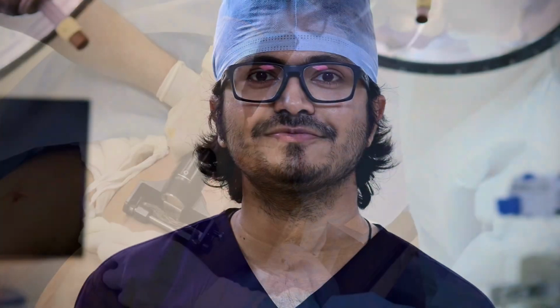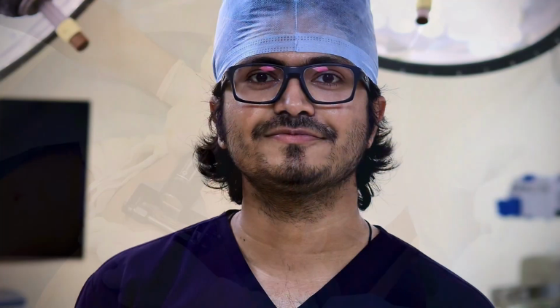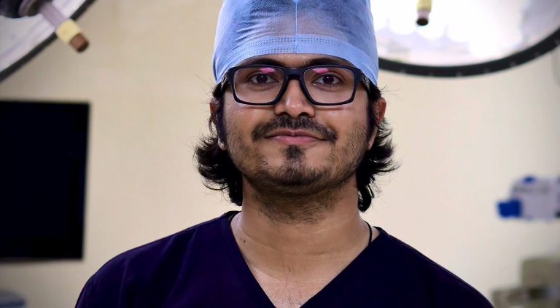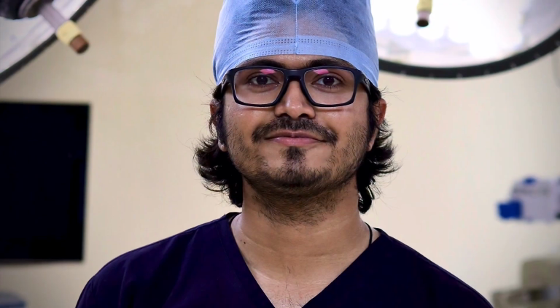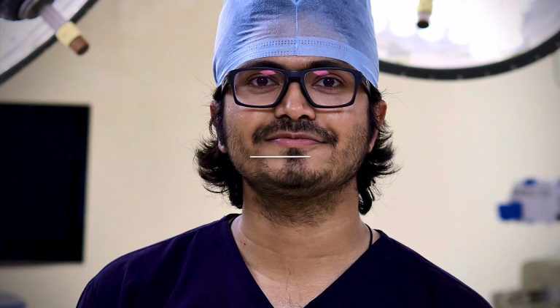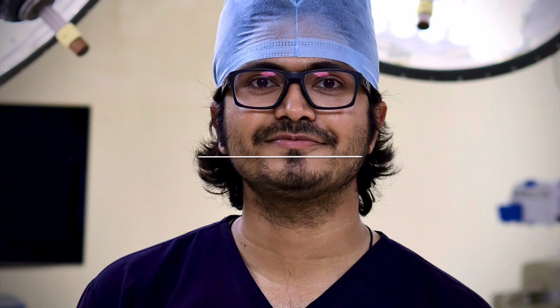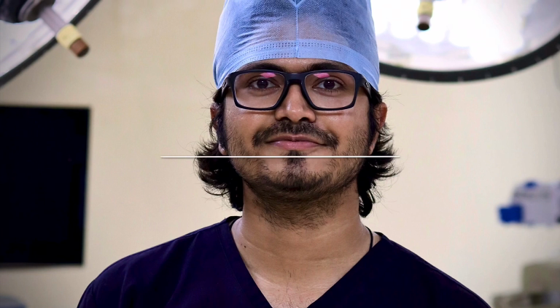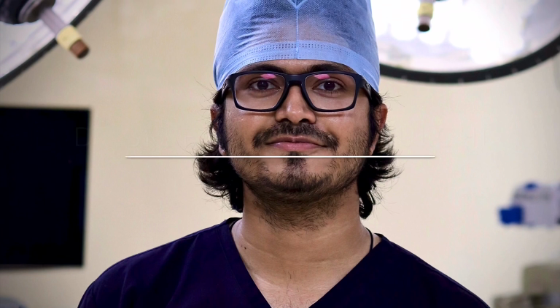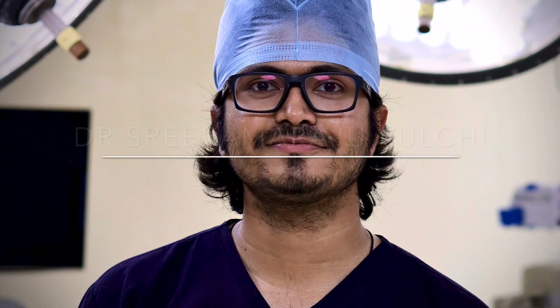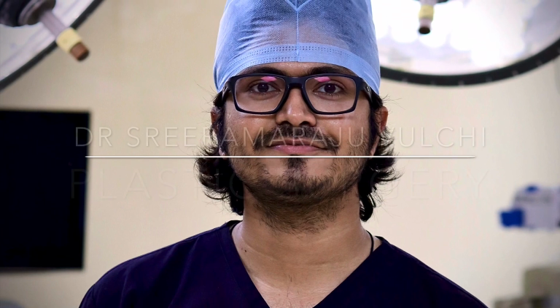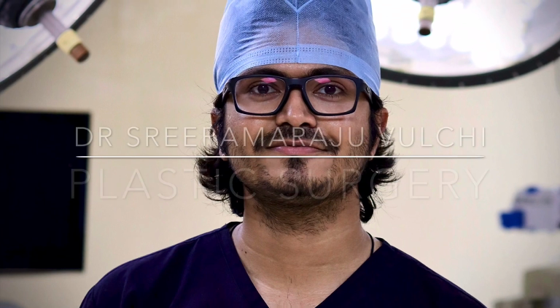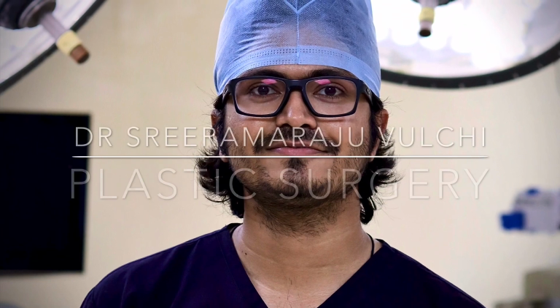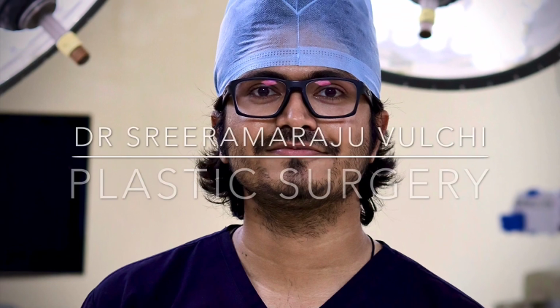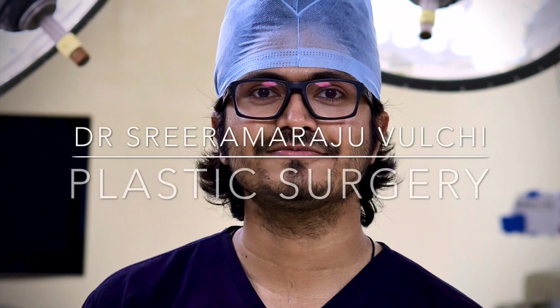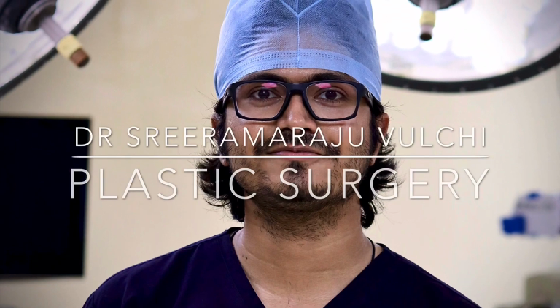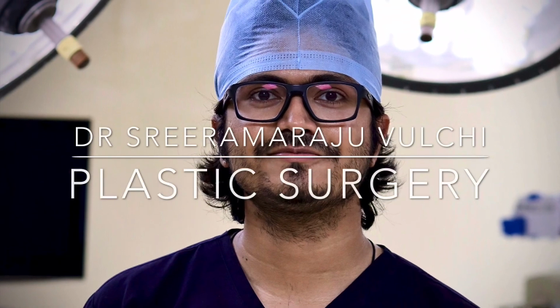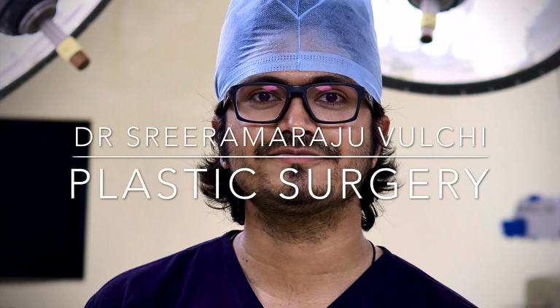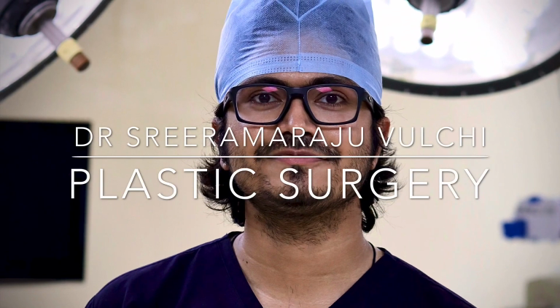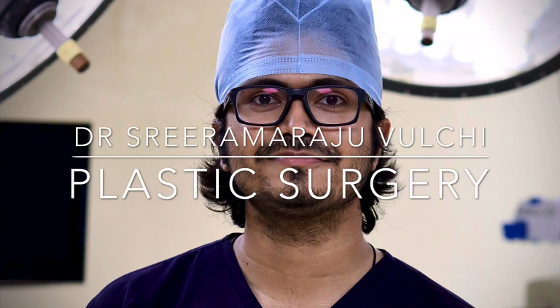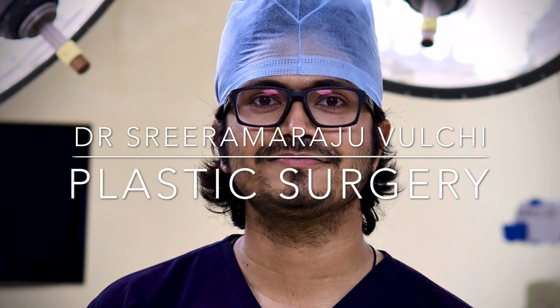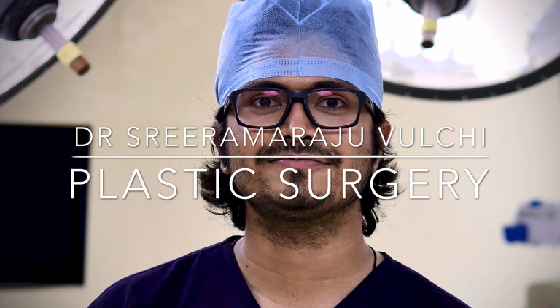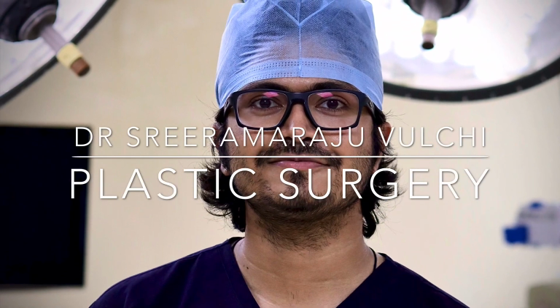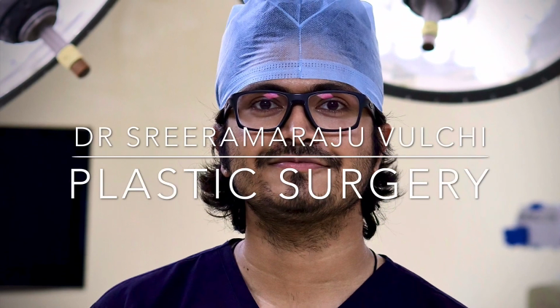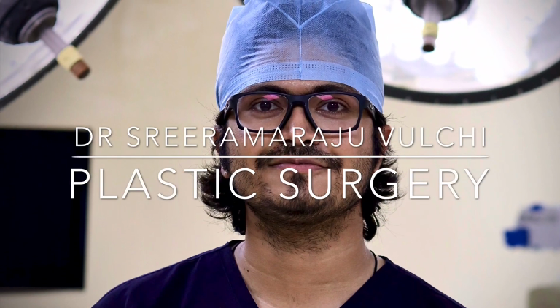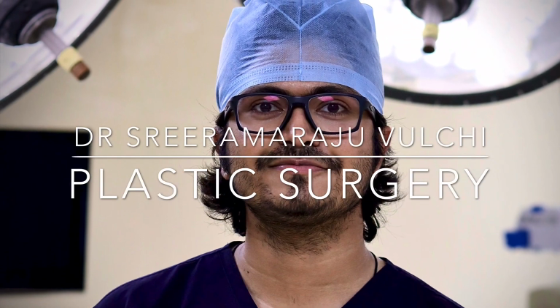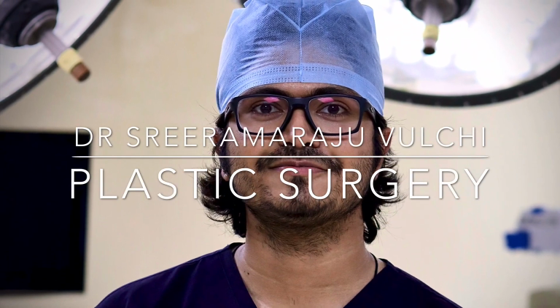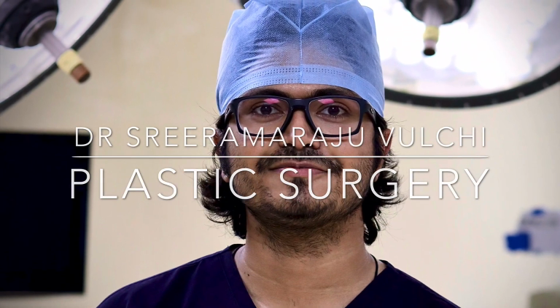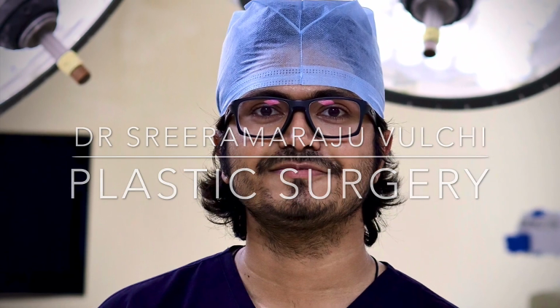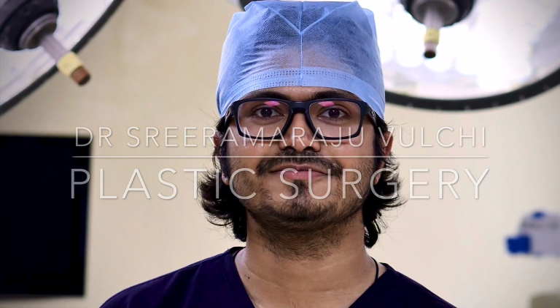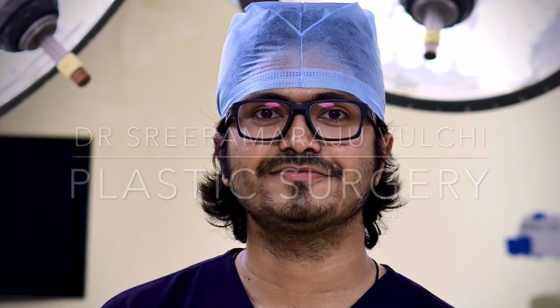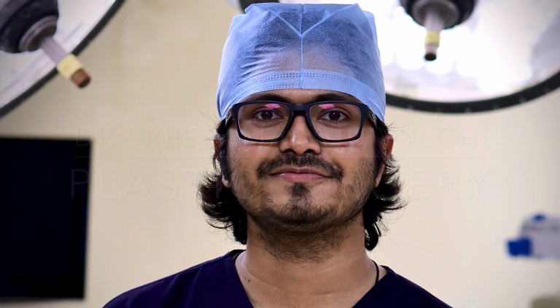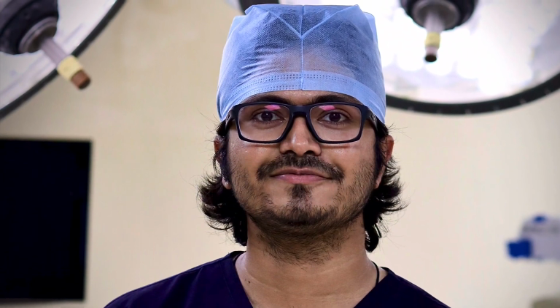Hello everyone. This is Dr. Sriram. I am a plastic surgery senior resident from RML Hospital in New Delhi.